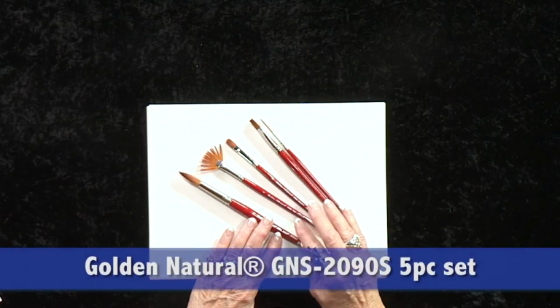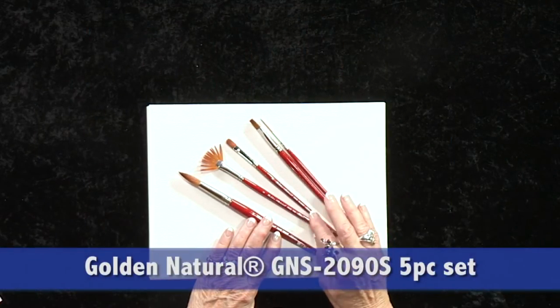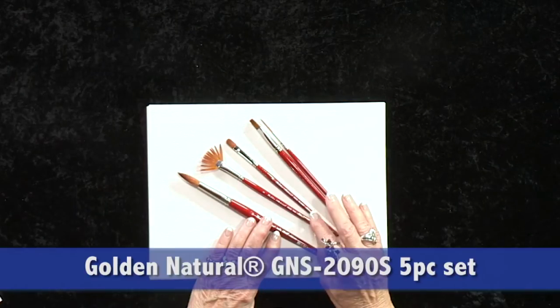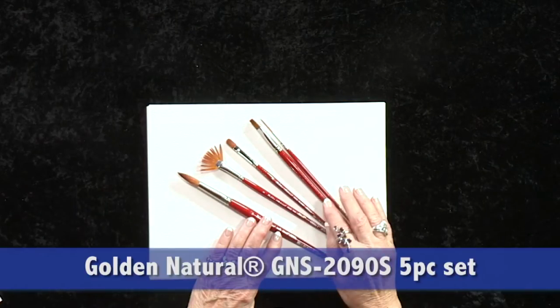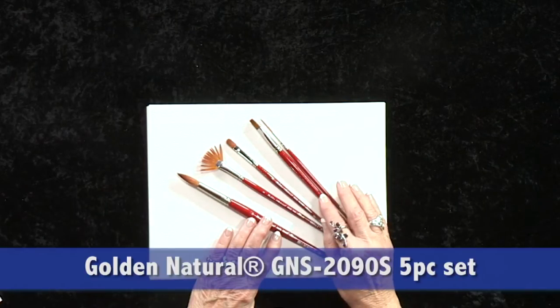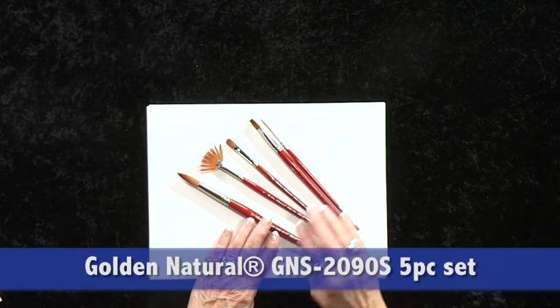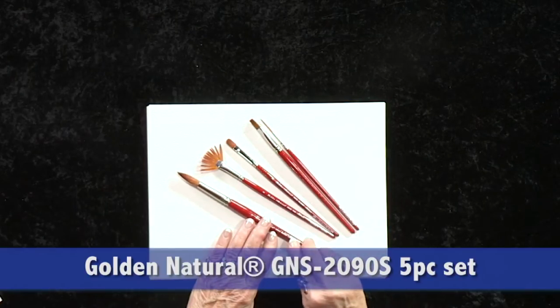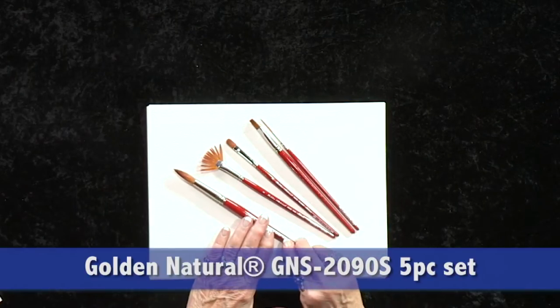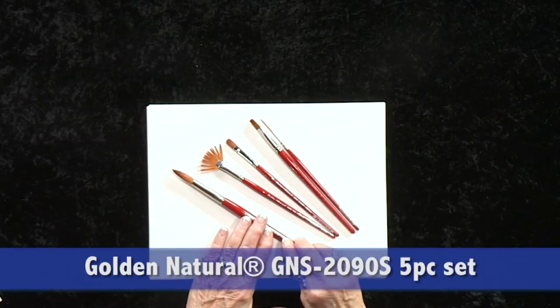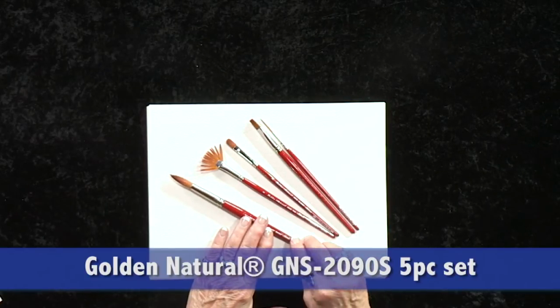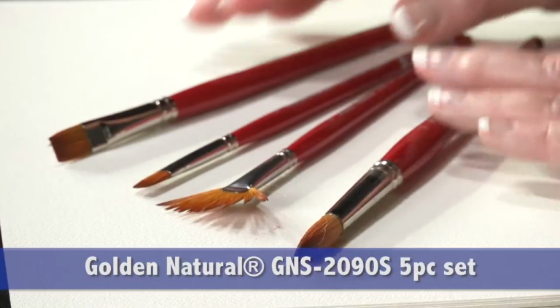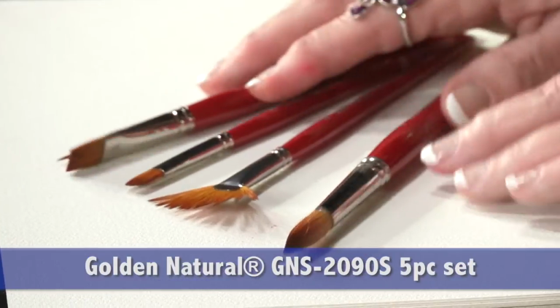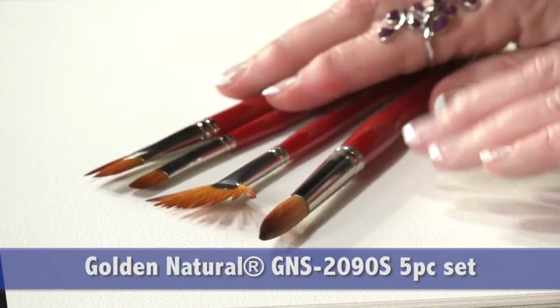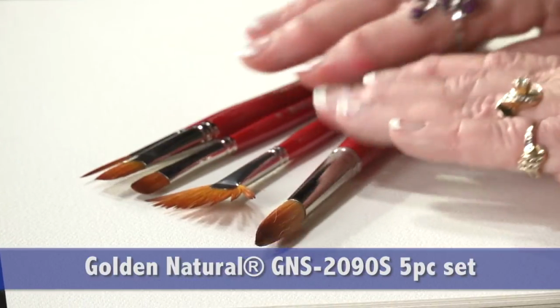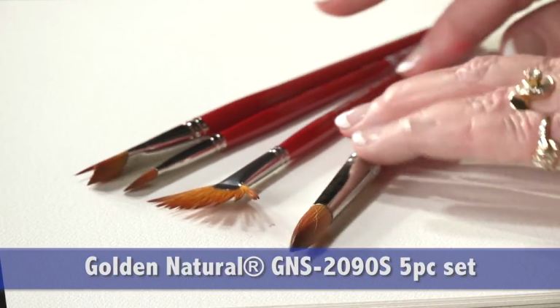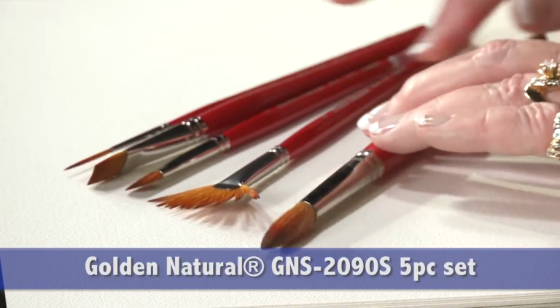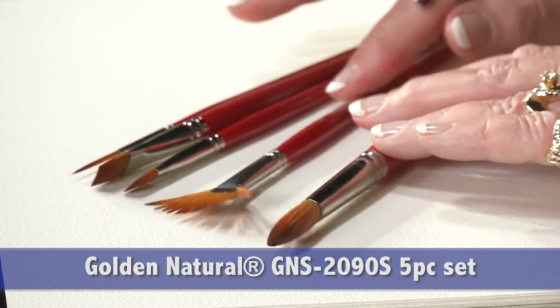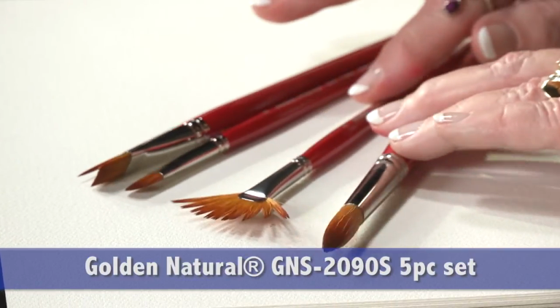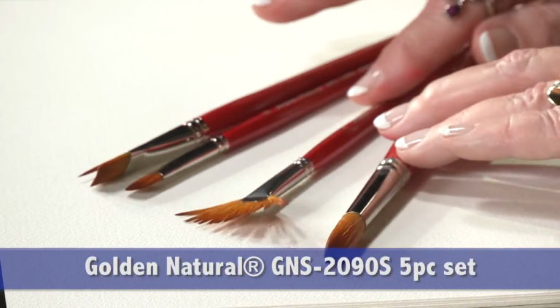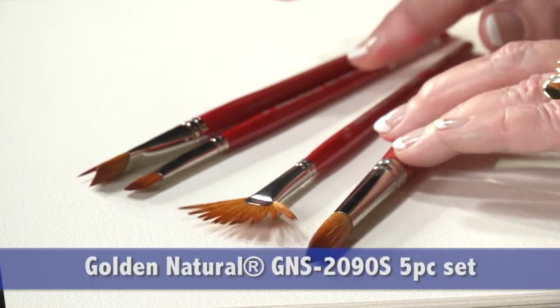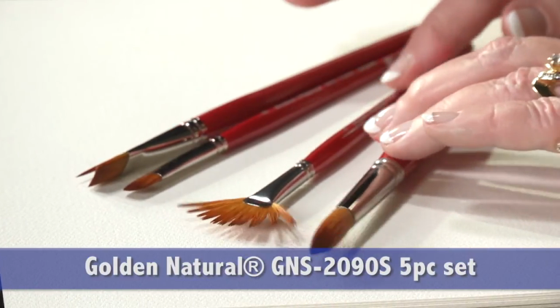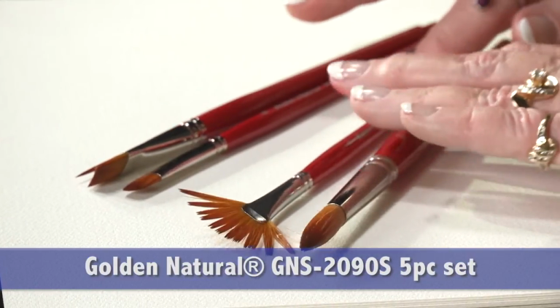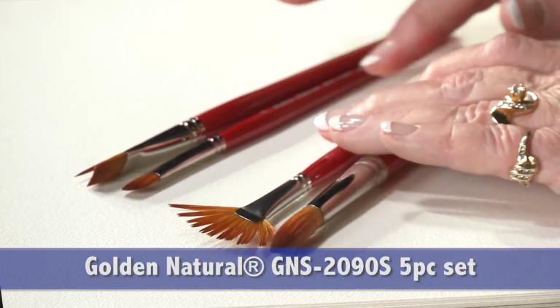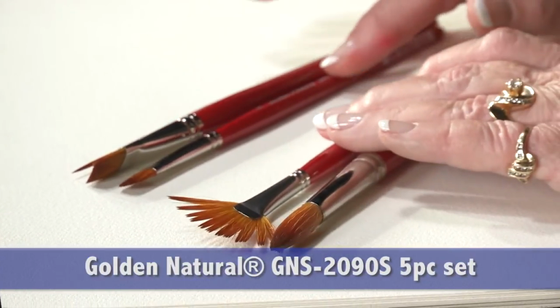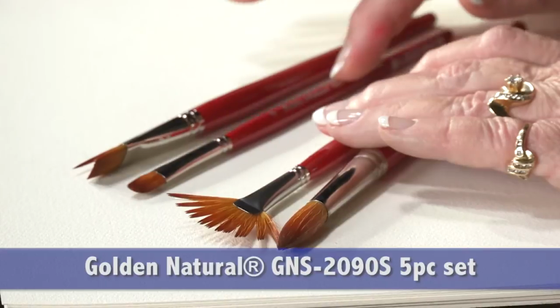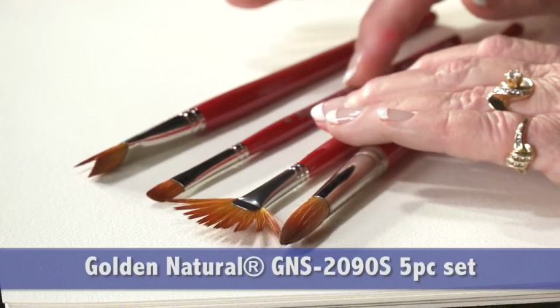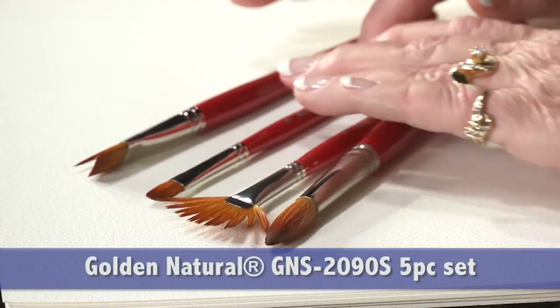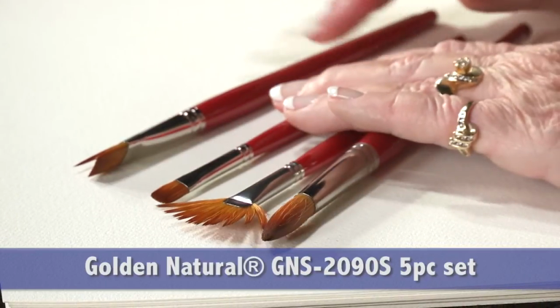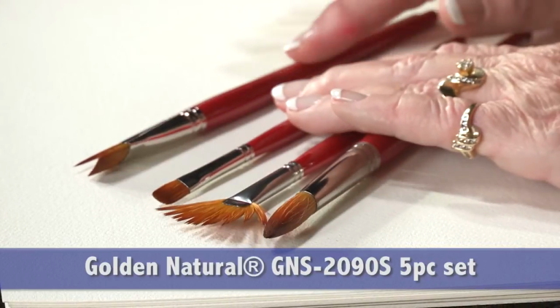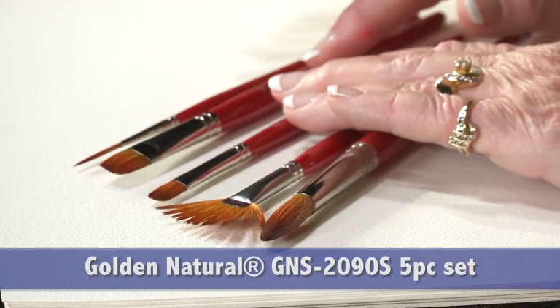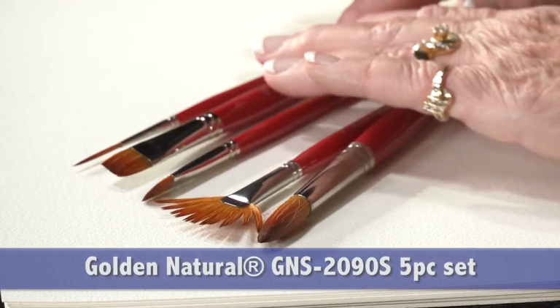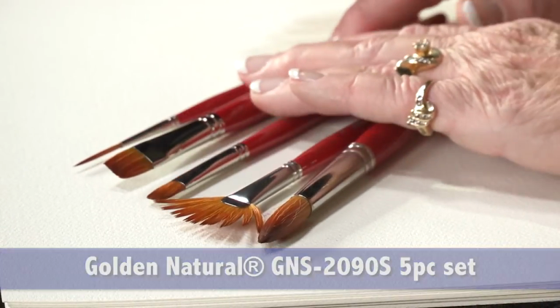We have the round, the fan, a filbert, a shader, and a script liner.